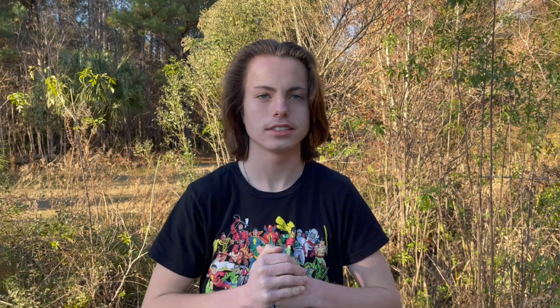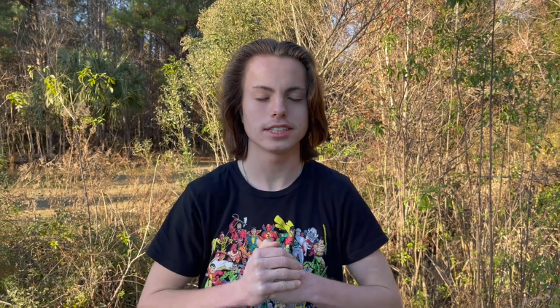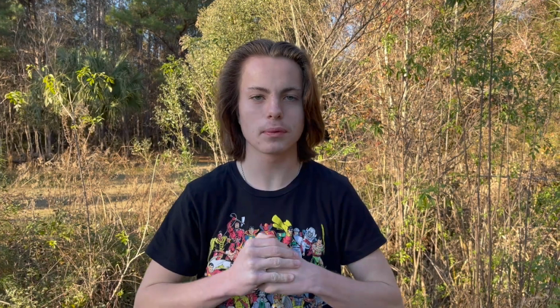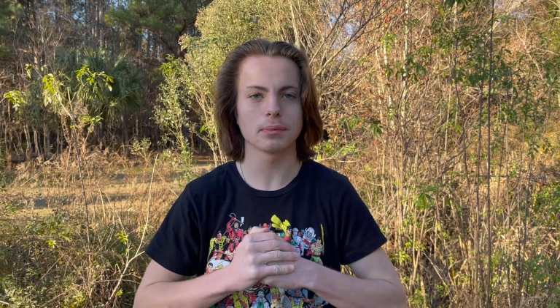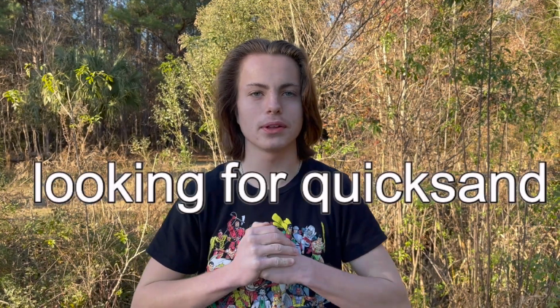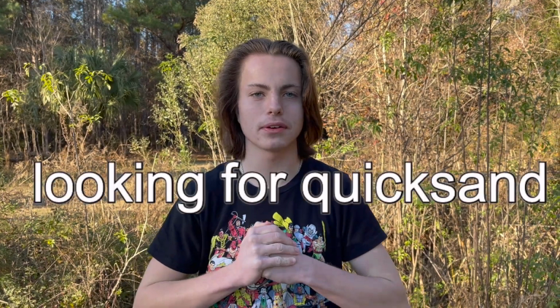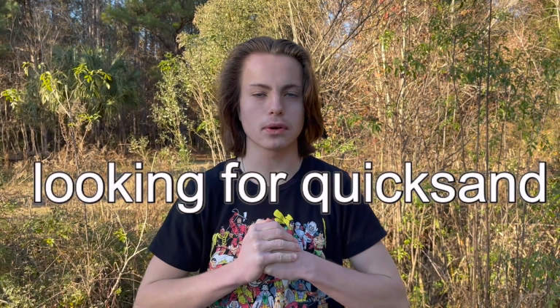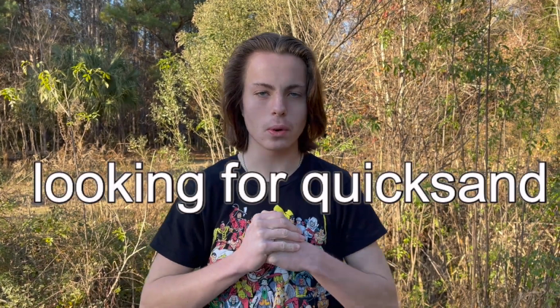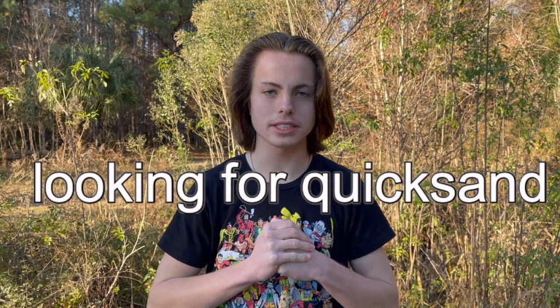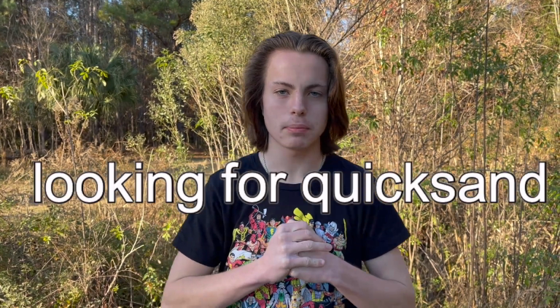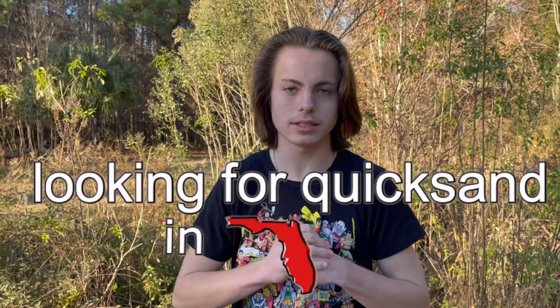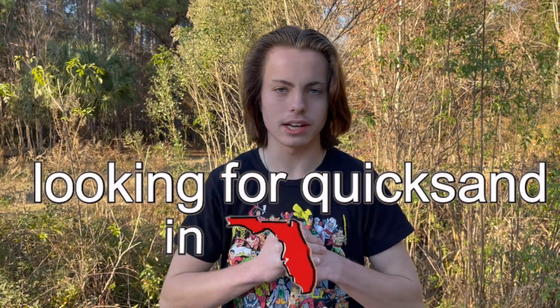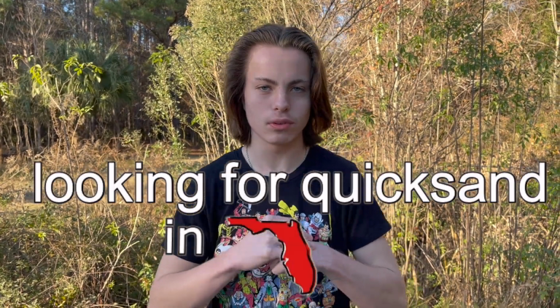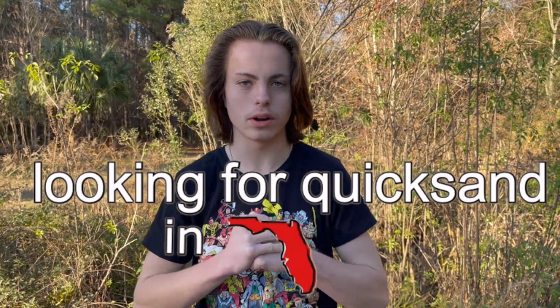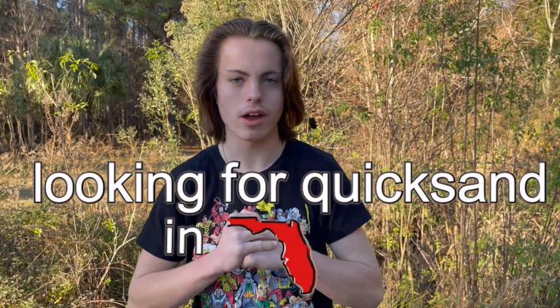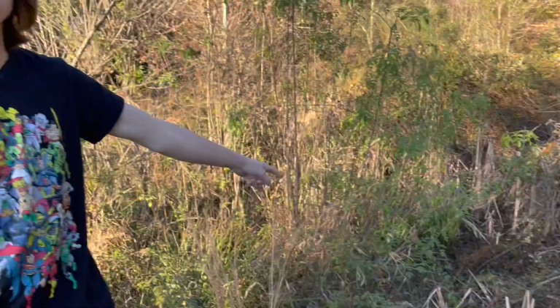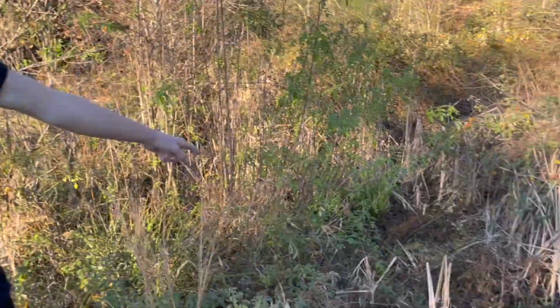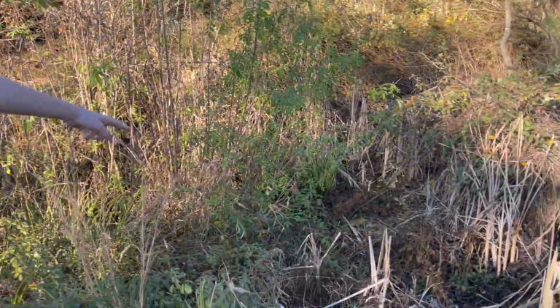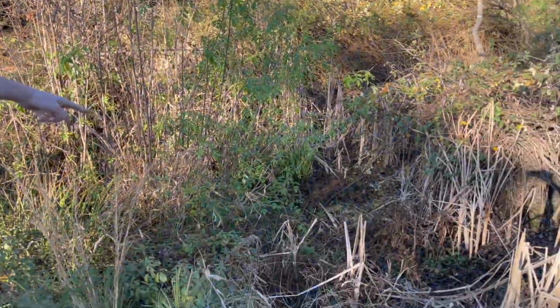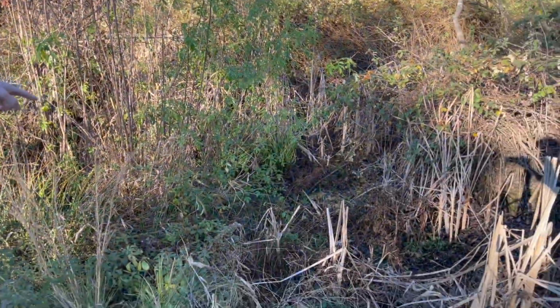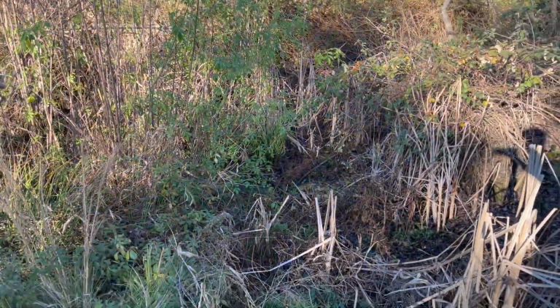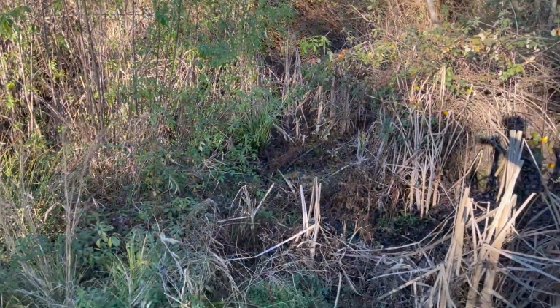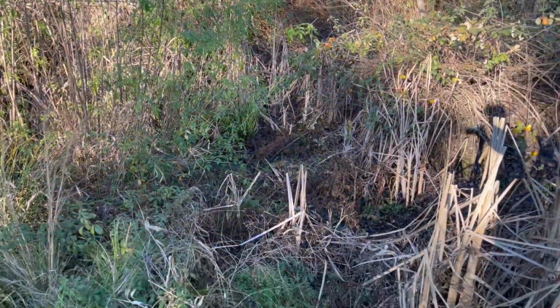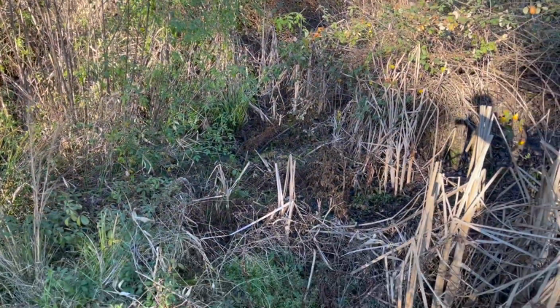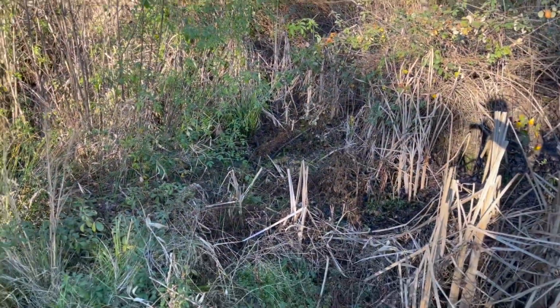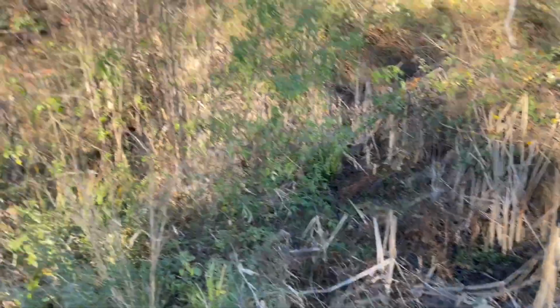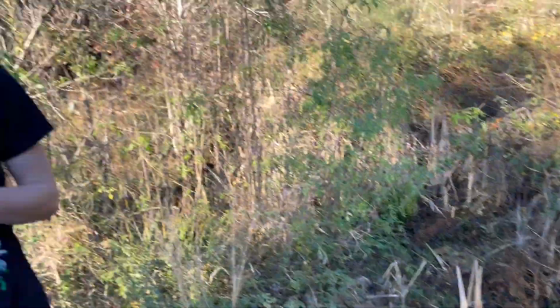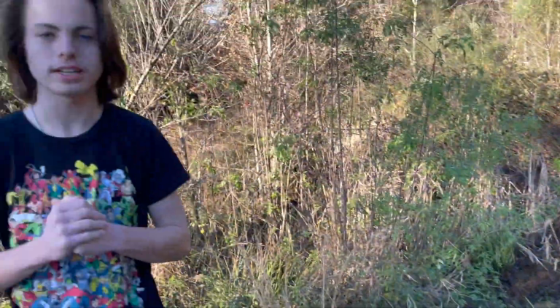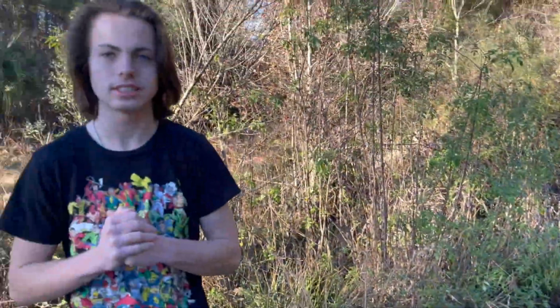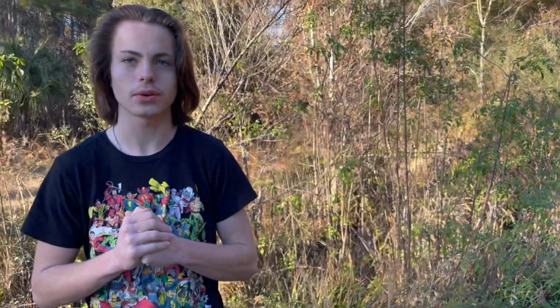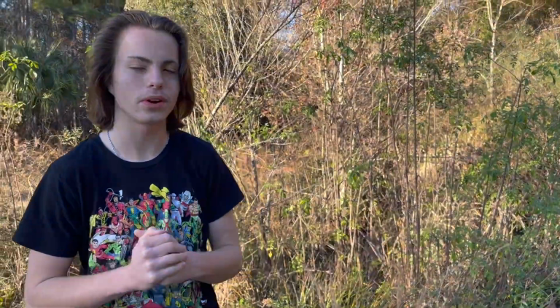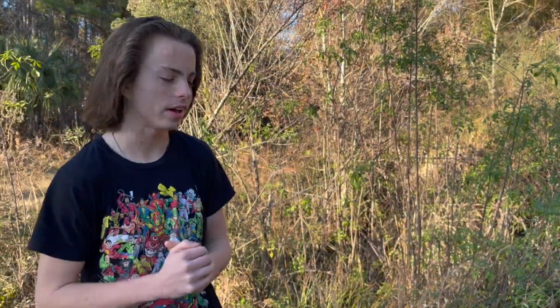Today we're going to be looking for quicksand pits in Florida. The first spot is right here, so let's see — will I sink or not?